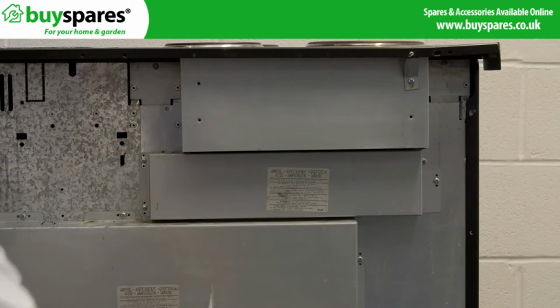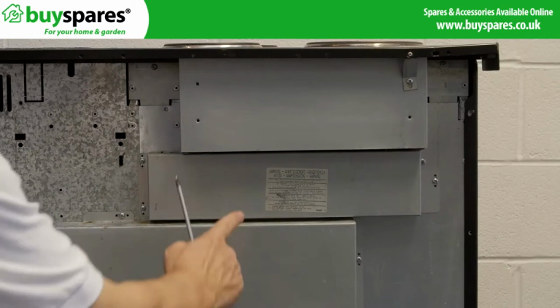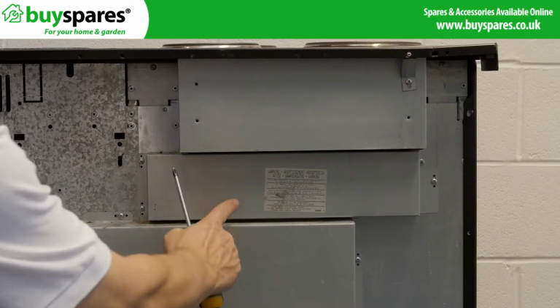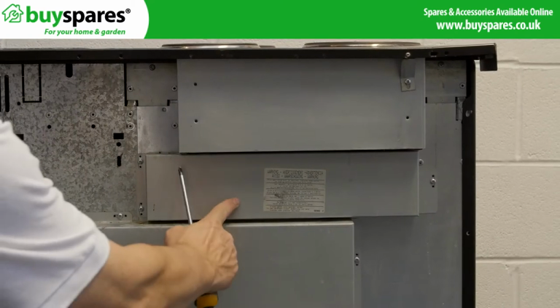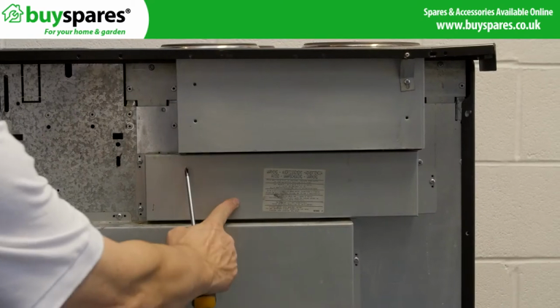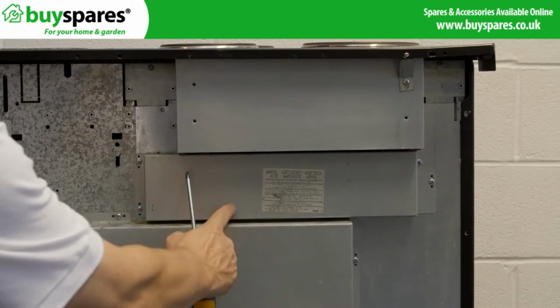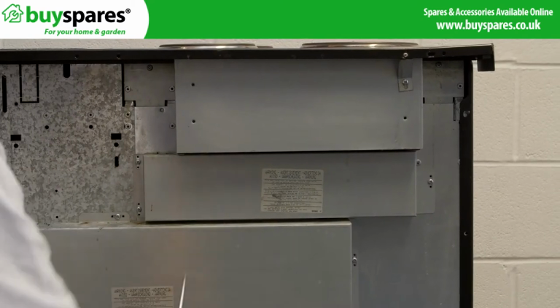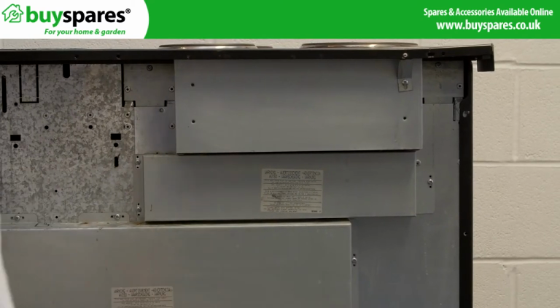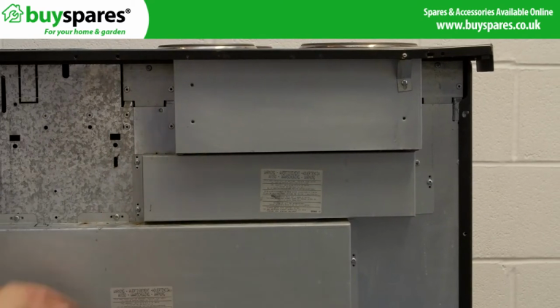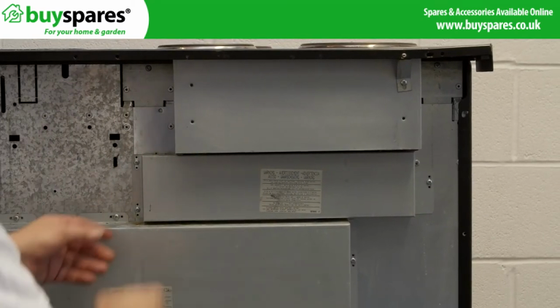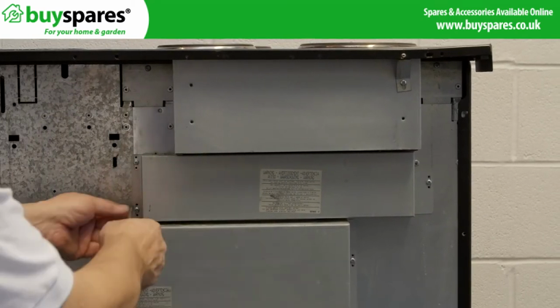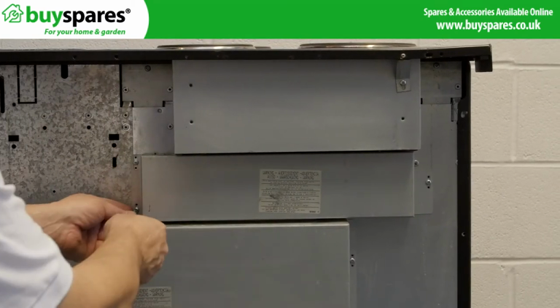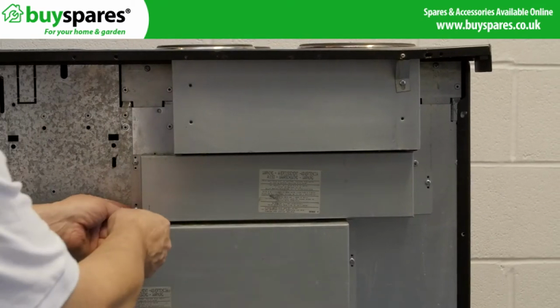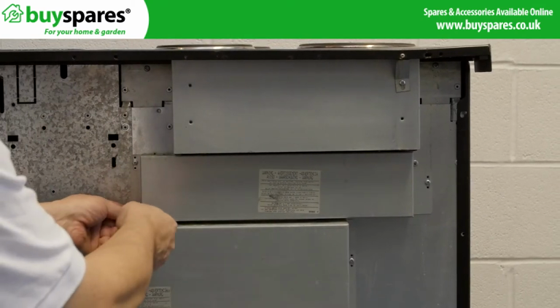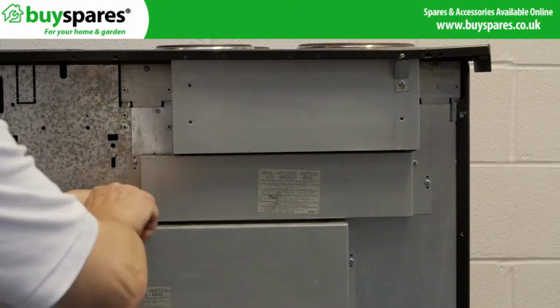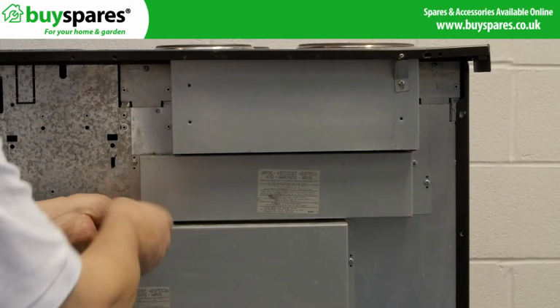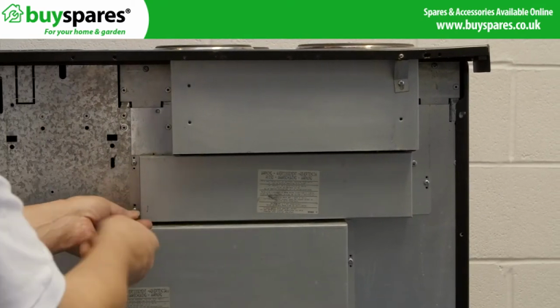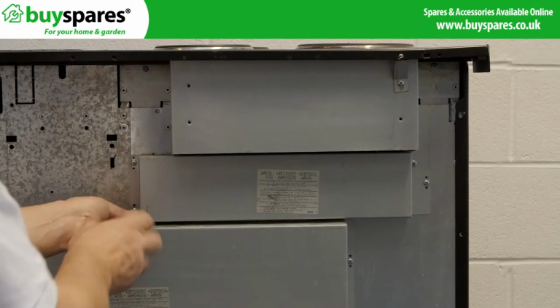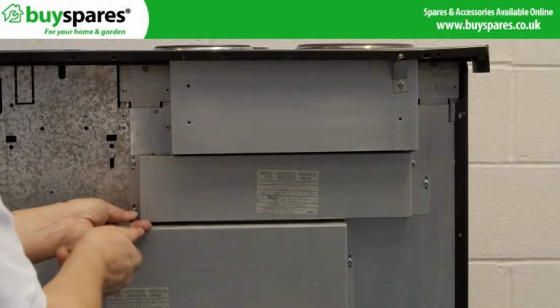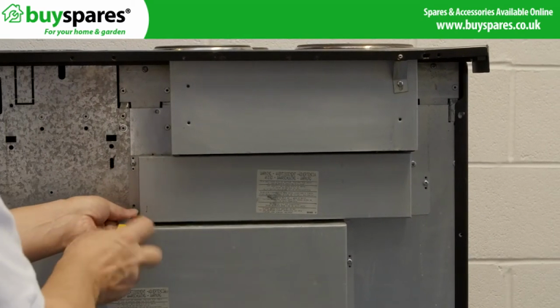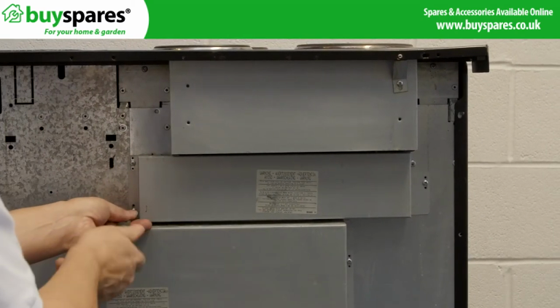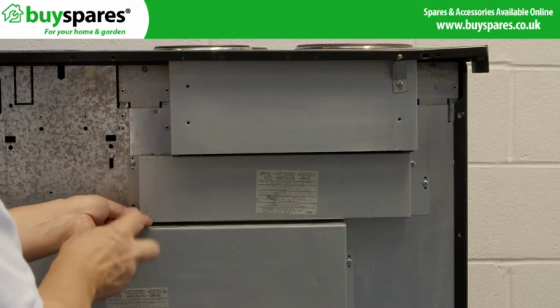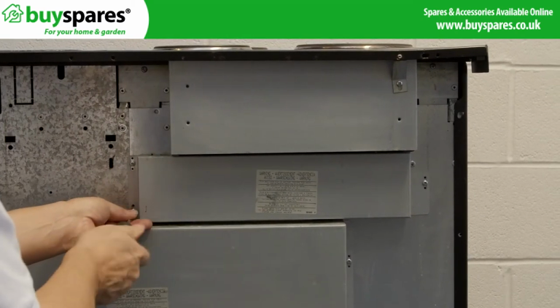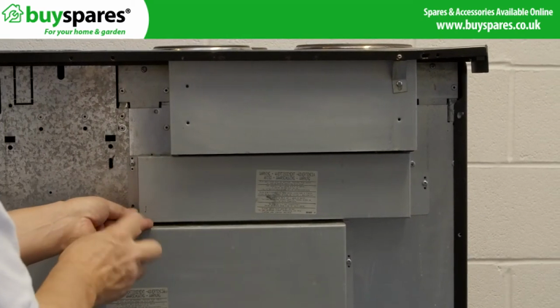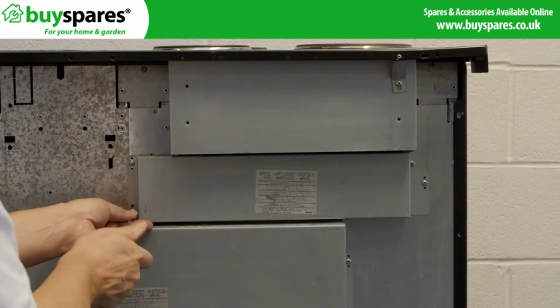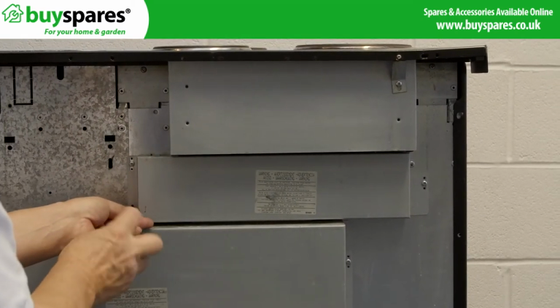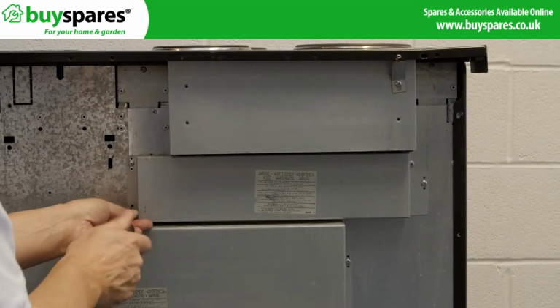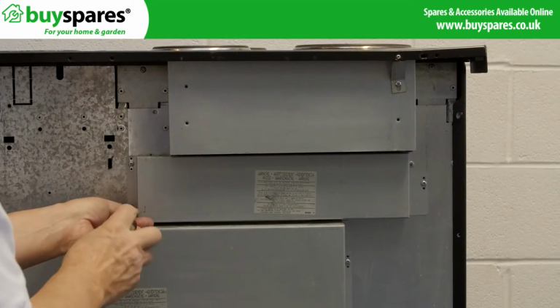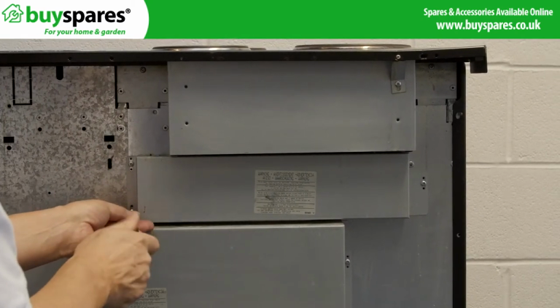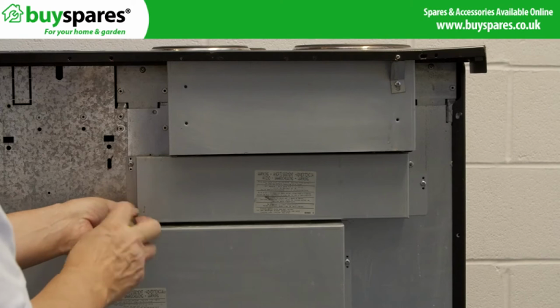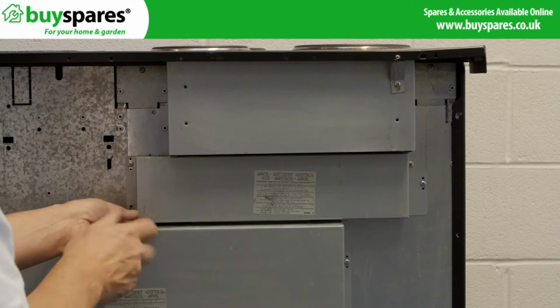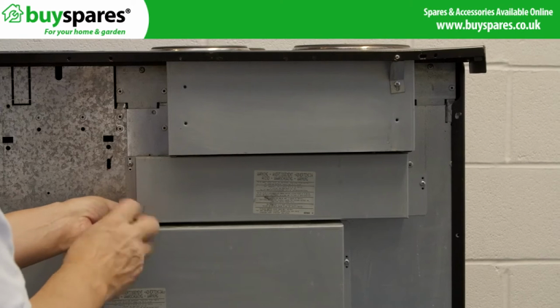Remove the access panel to the elements on the back and take a photo for reference before disconnecting.